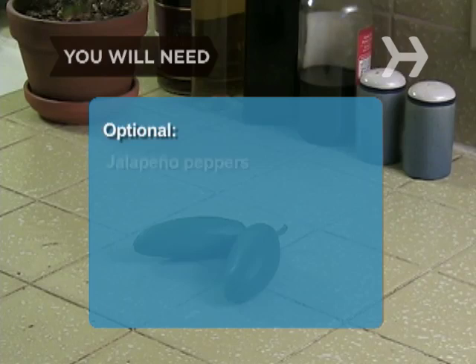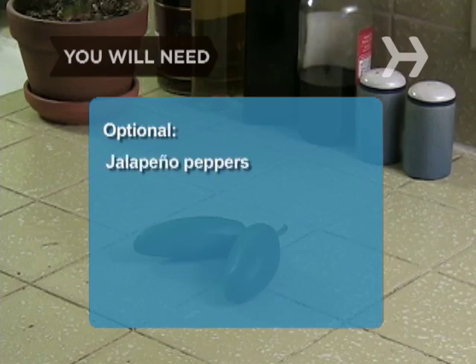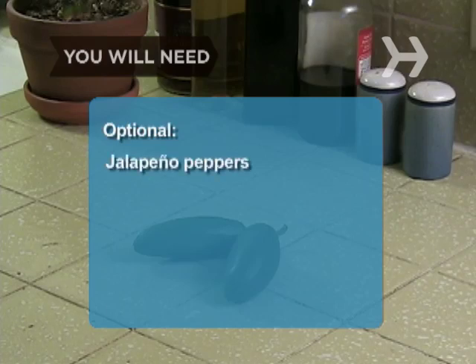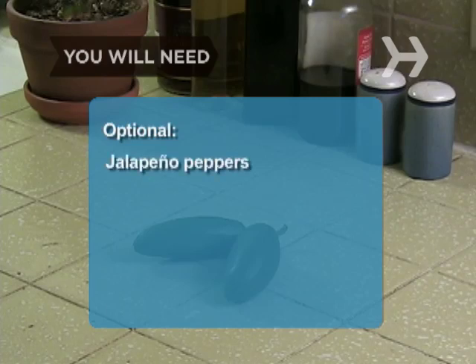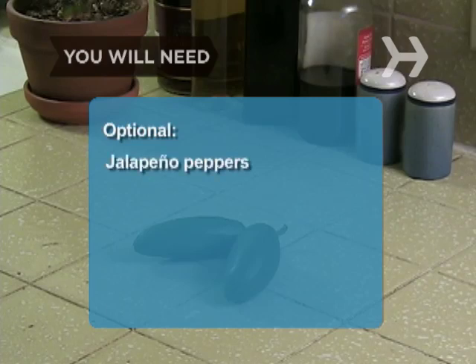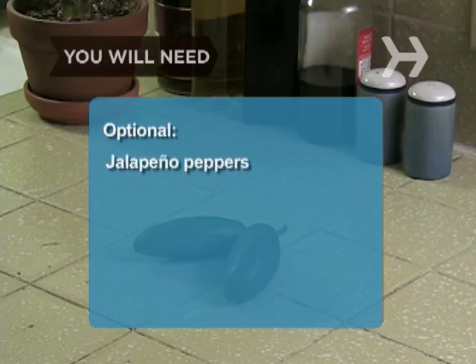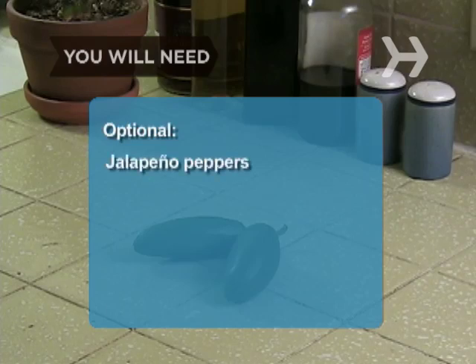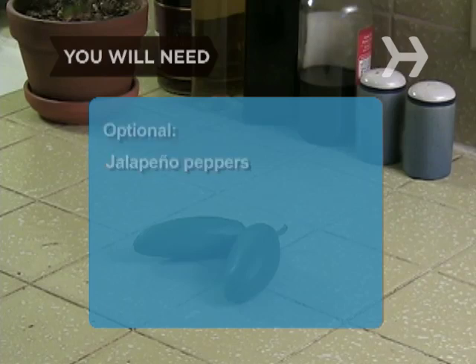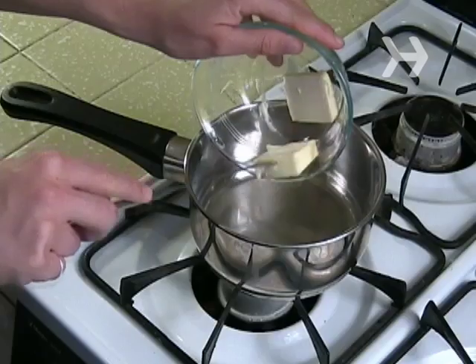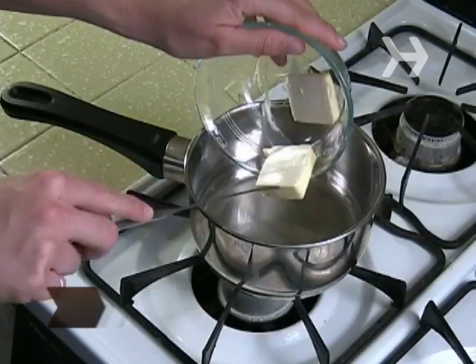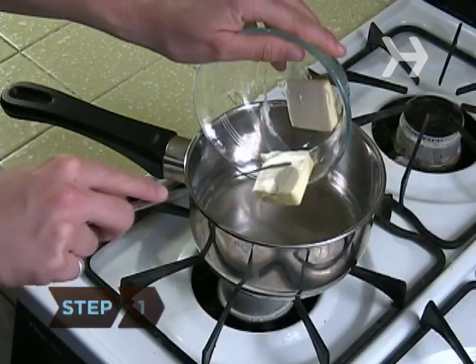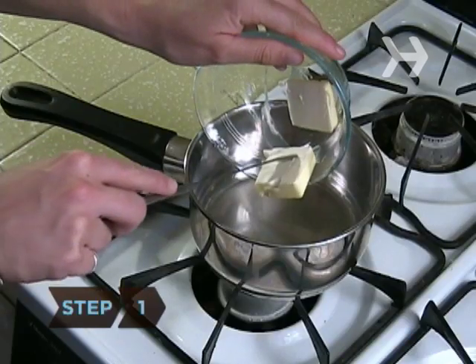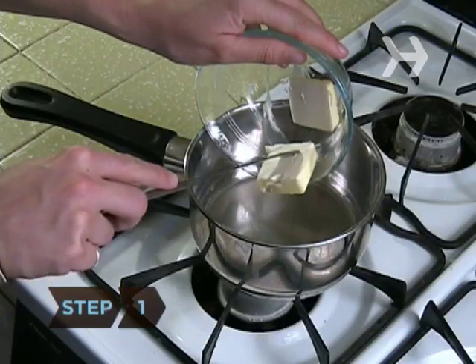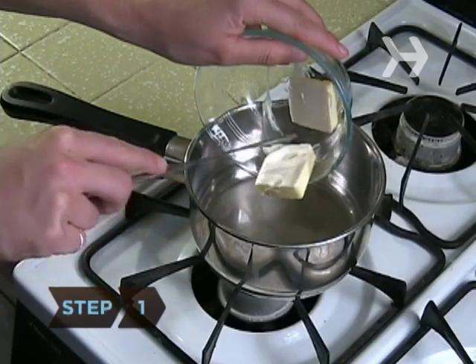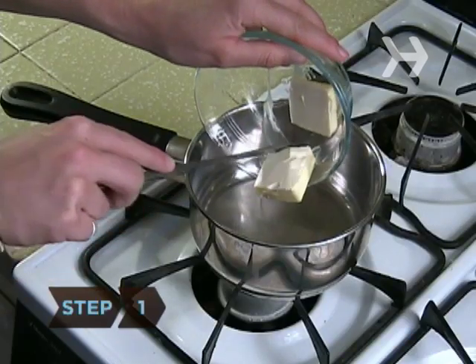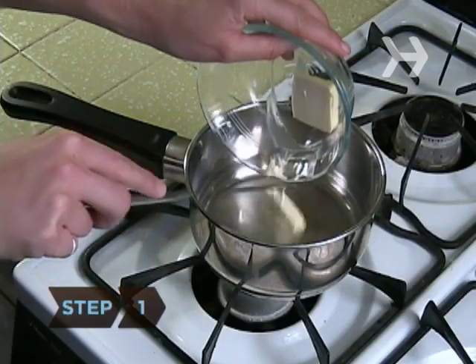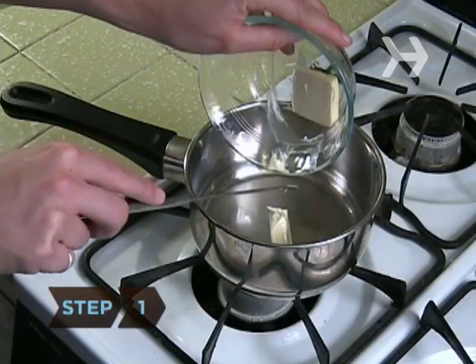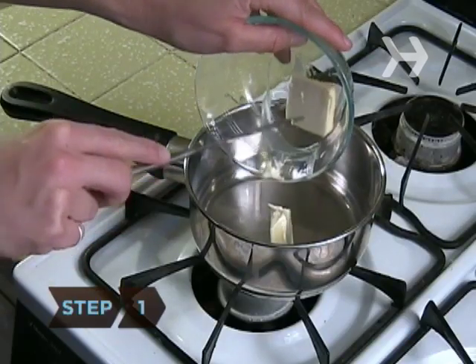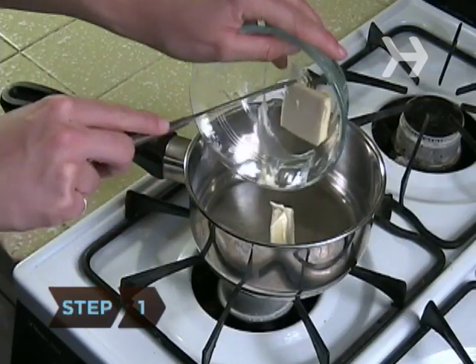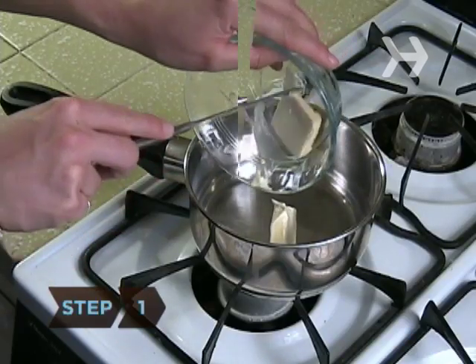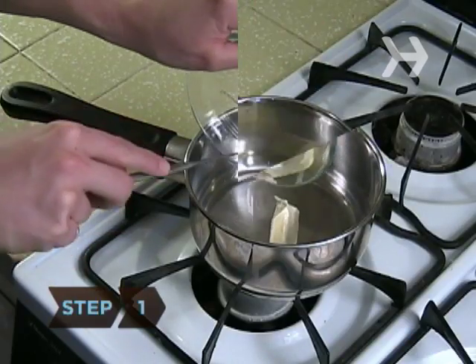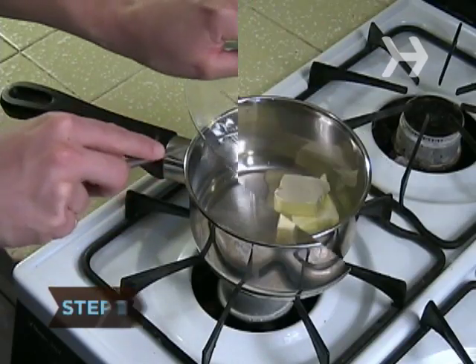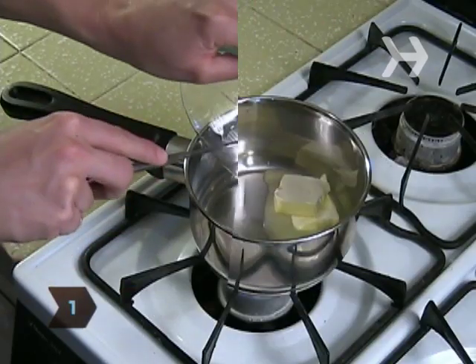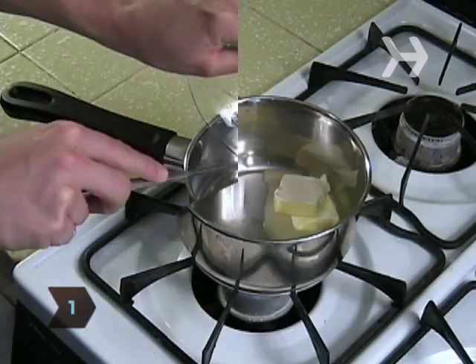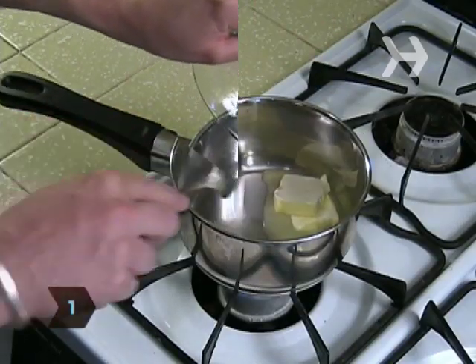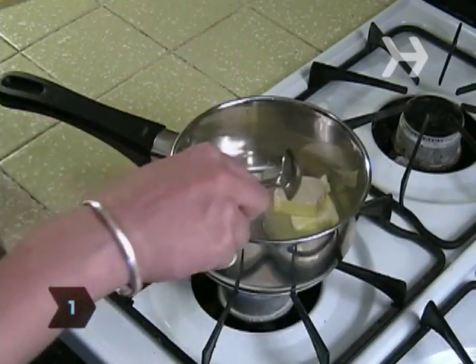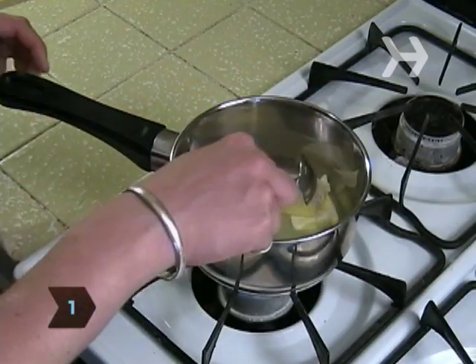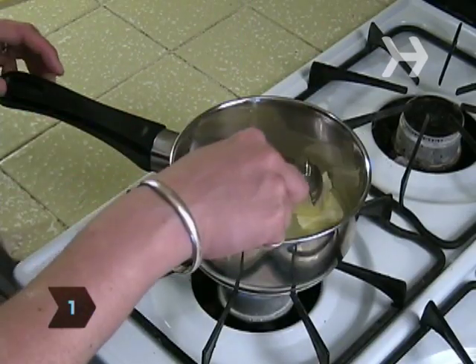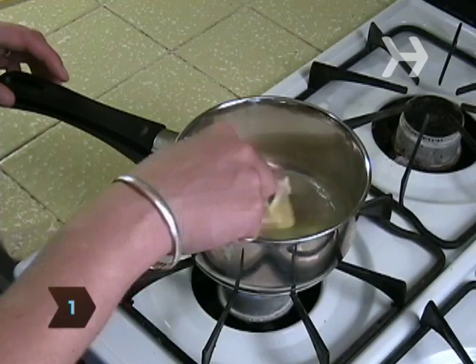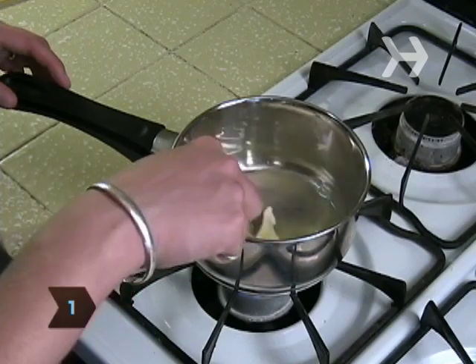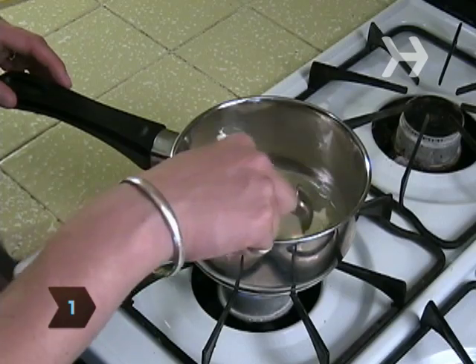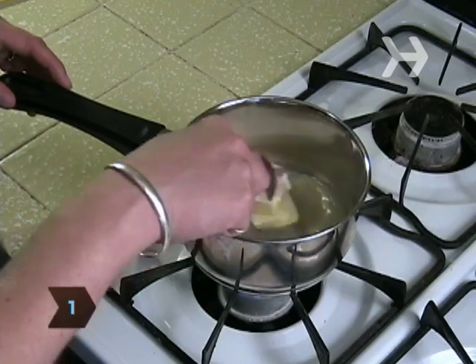Jalapeño peppers. Step 1: Melt the butter over medium-low heat in a saucepan.